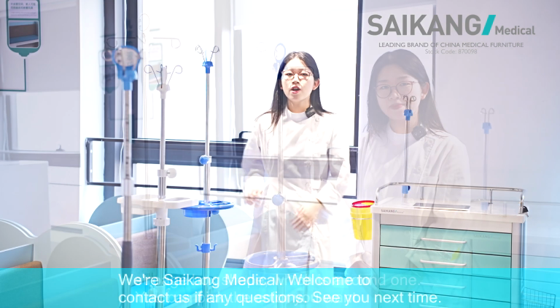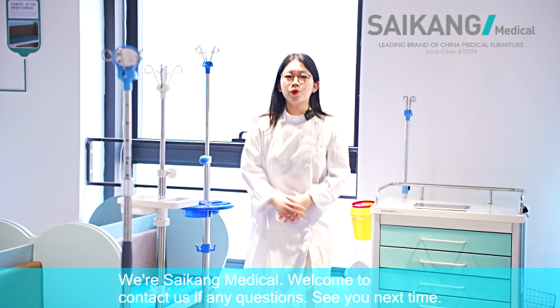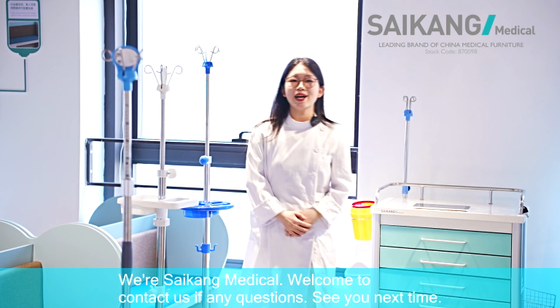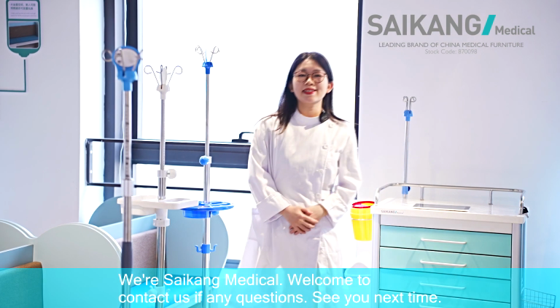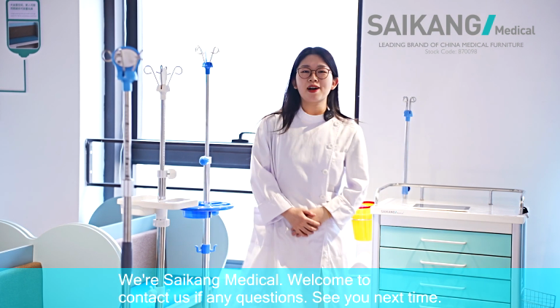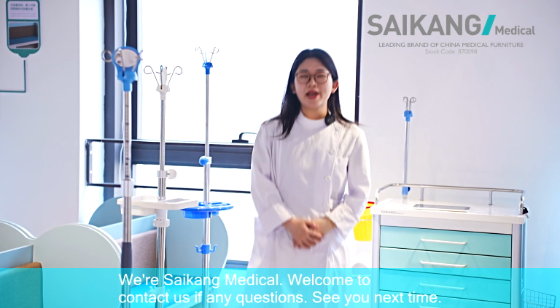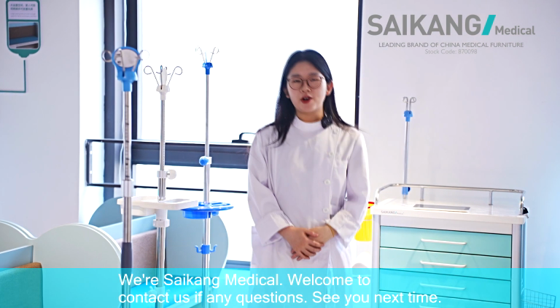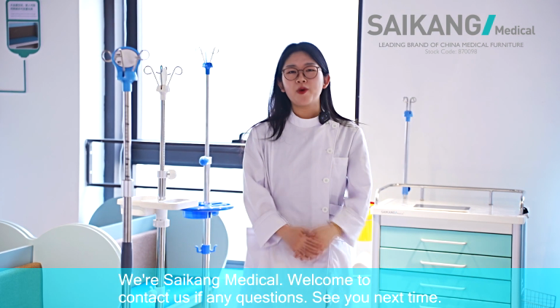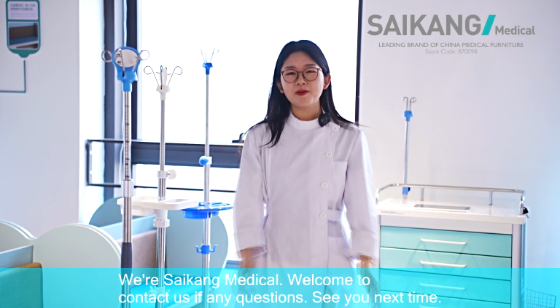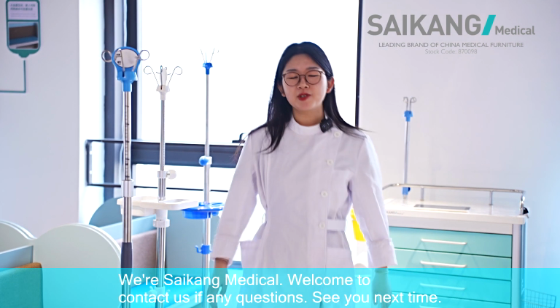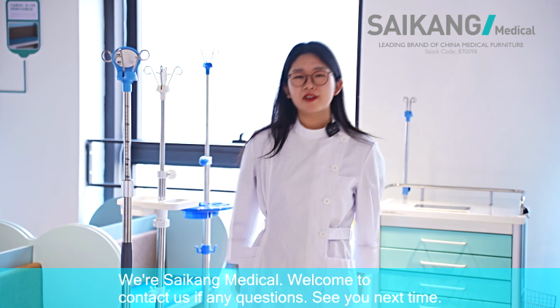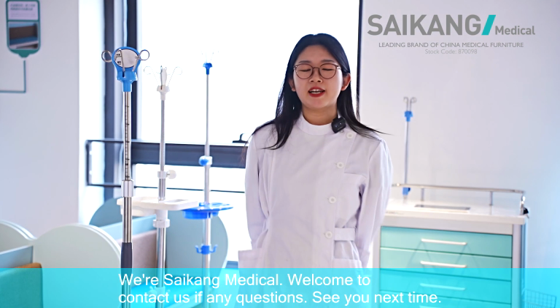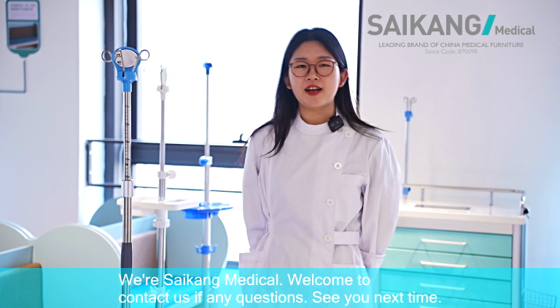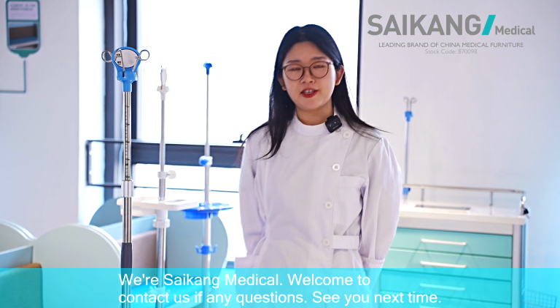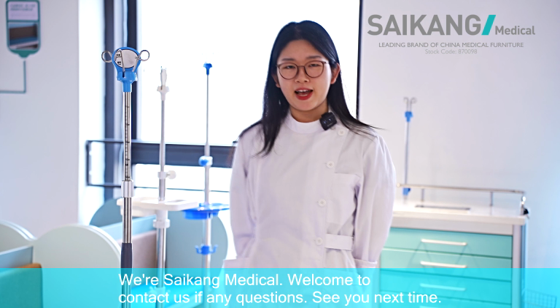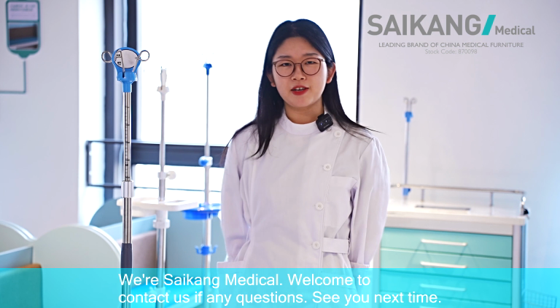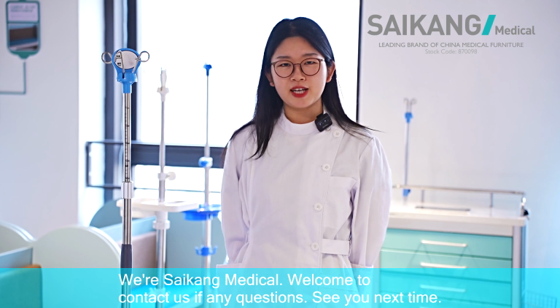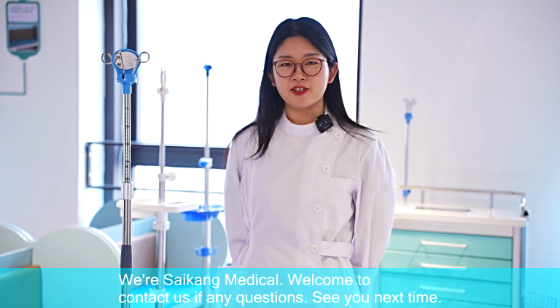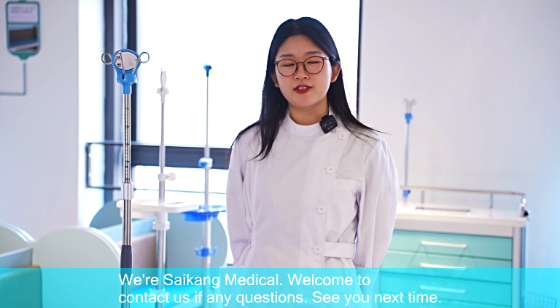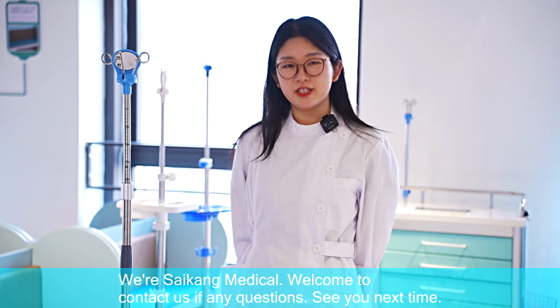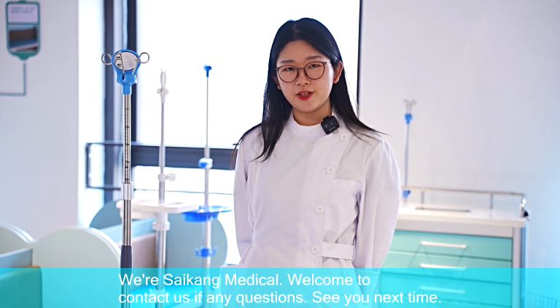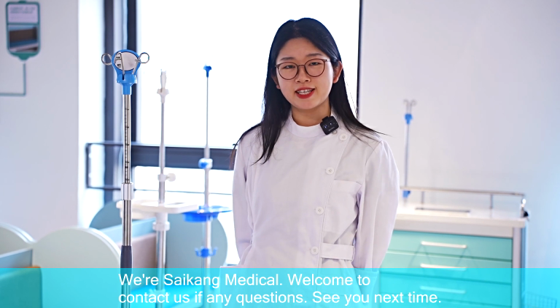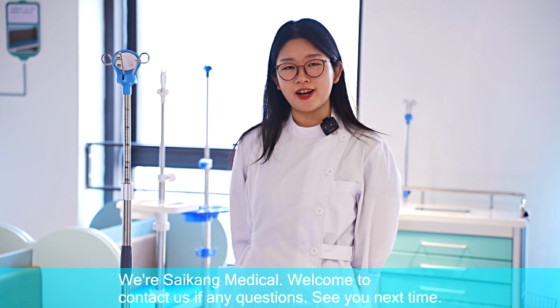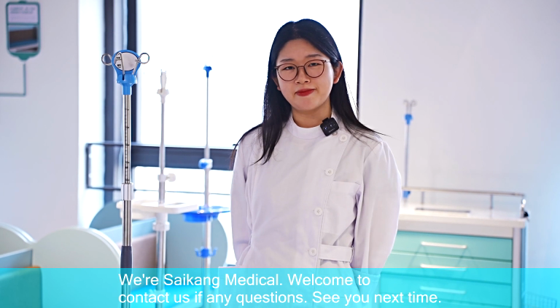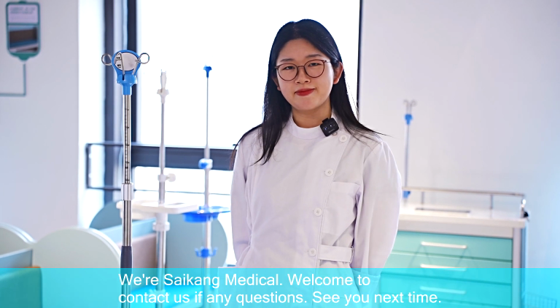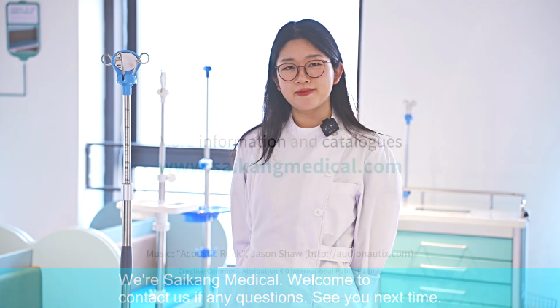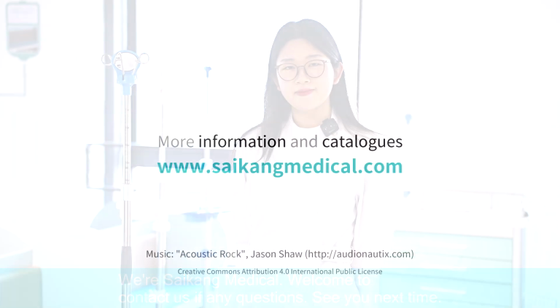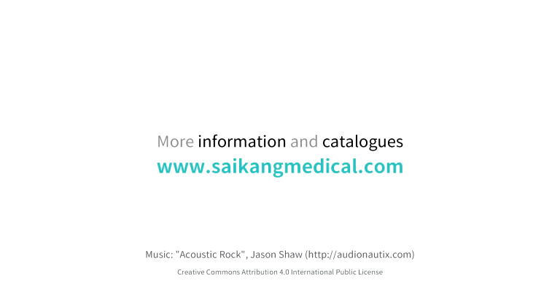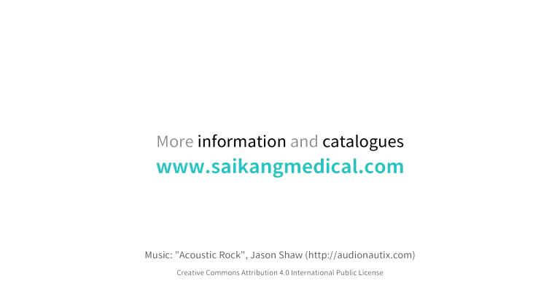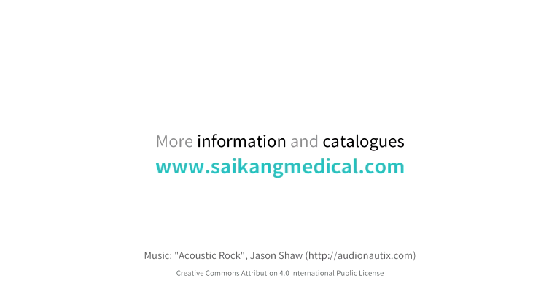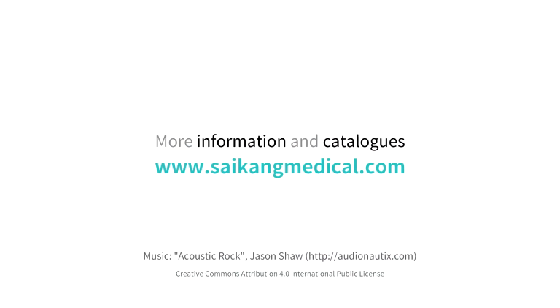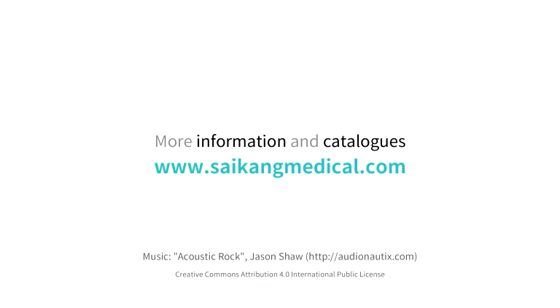We are Psycom Medical. Welcome to contact us if you have any questions. See you next time, bye-bye.